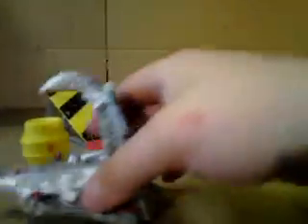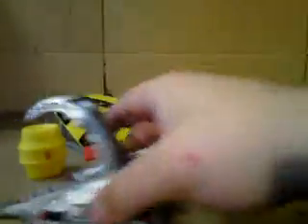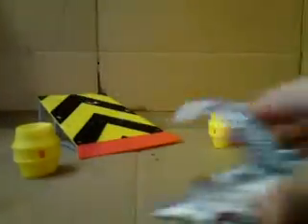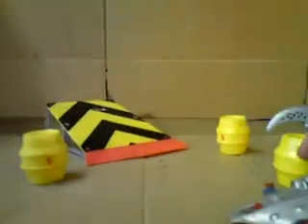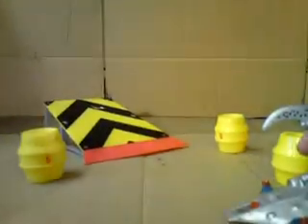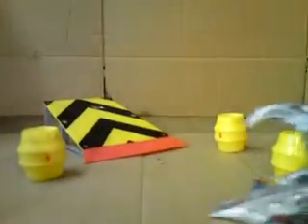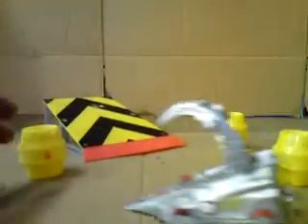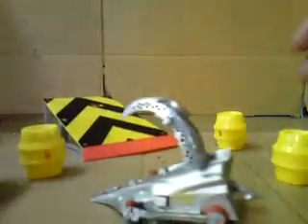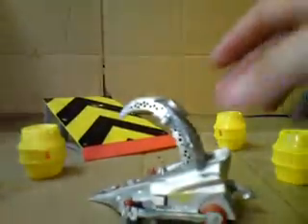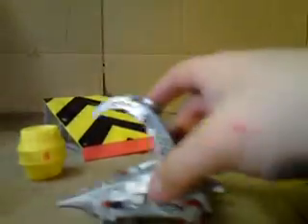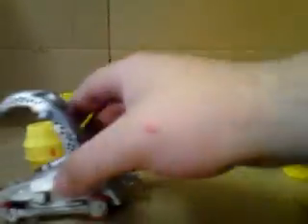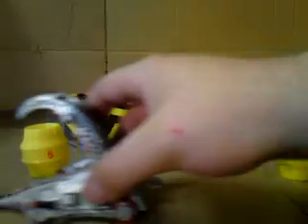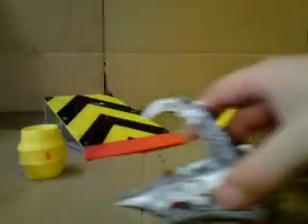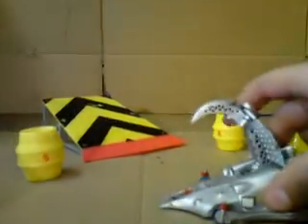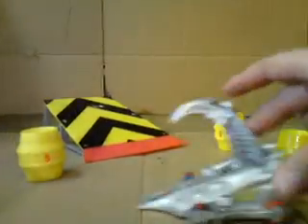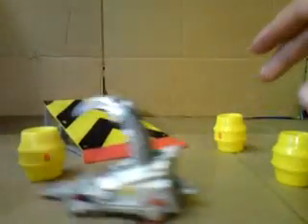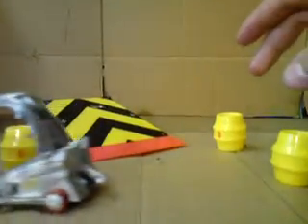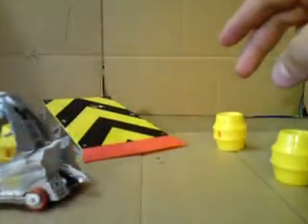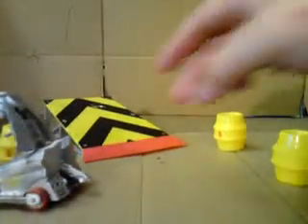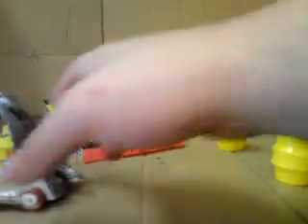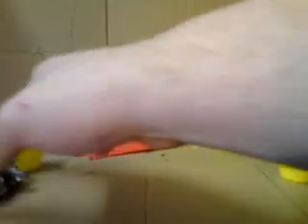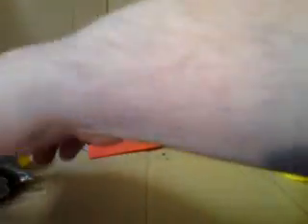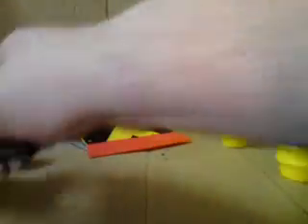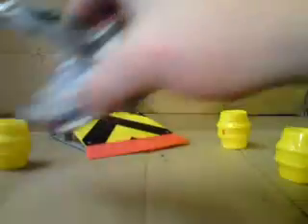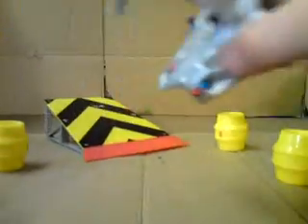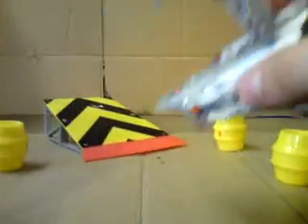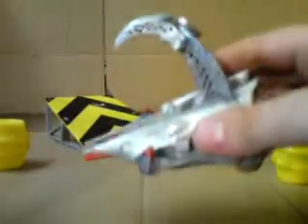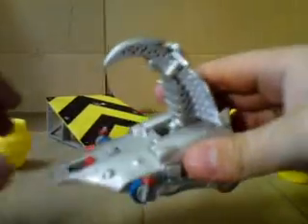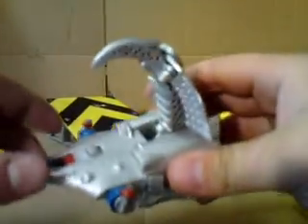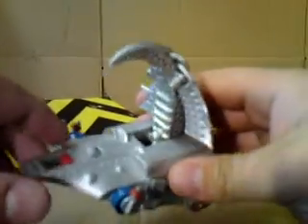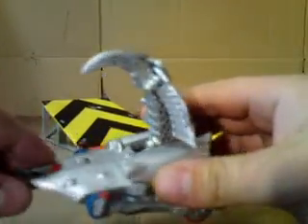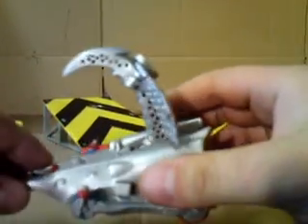It is pull back and go — badly. It's terrible. Then again, these toys are over 10 years old.